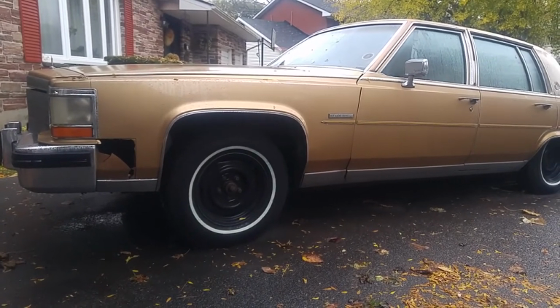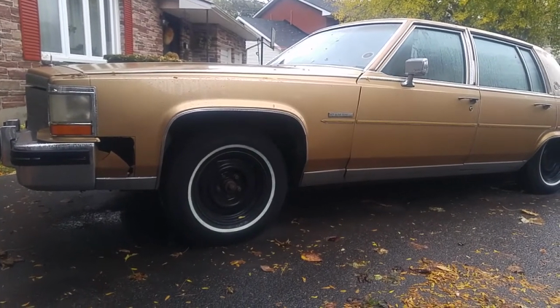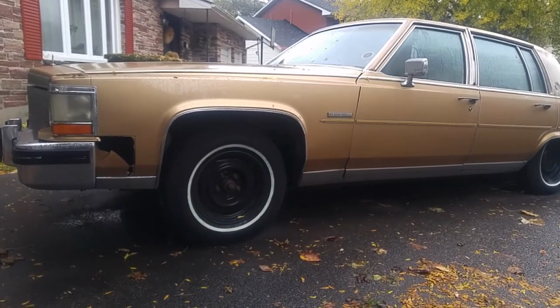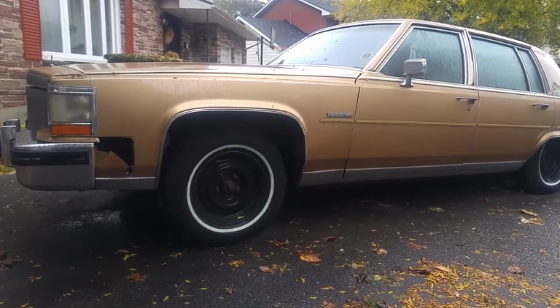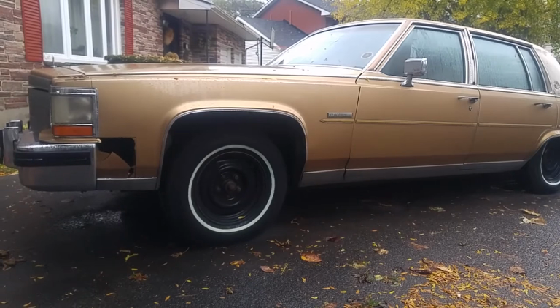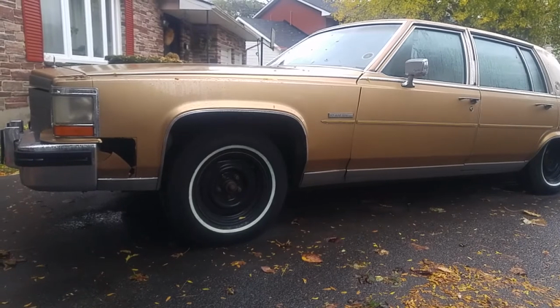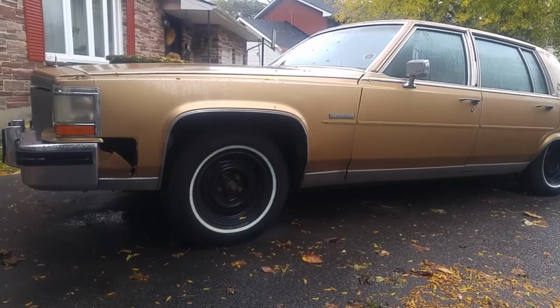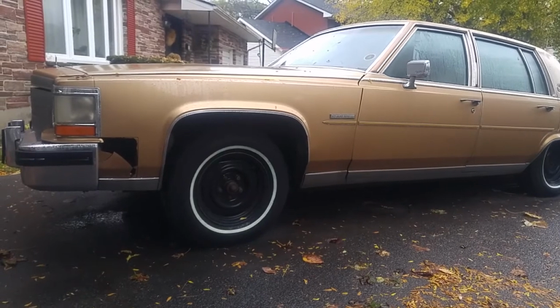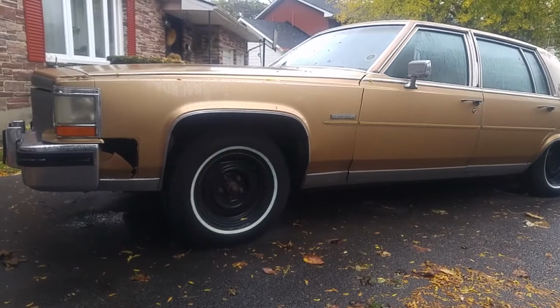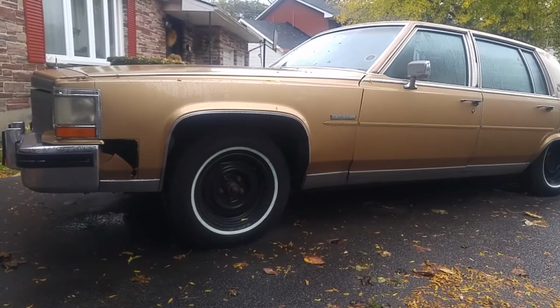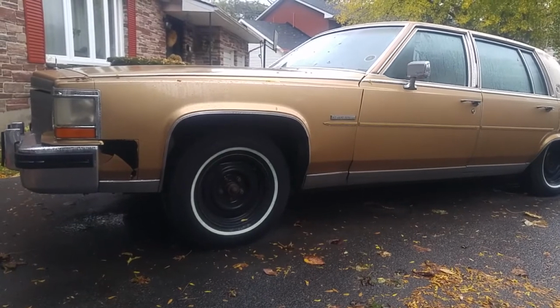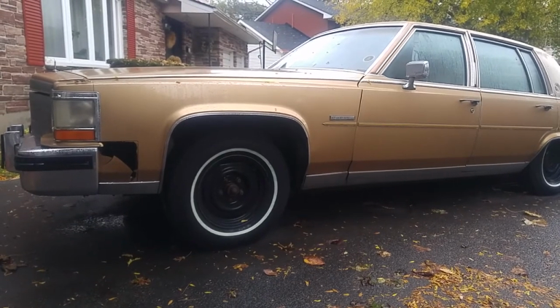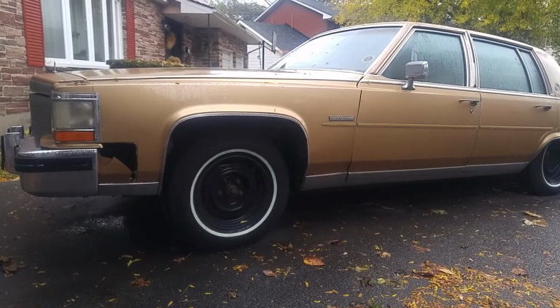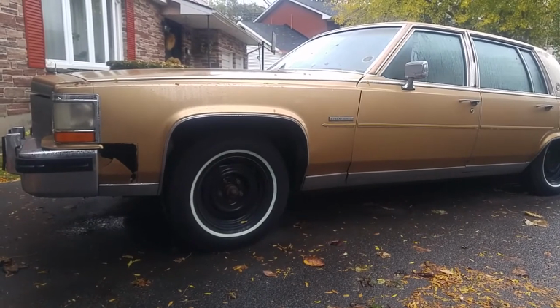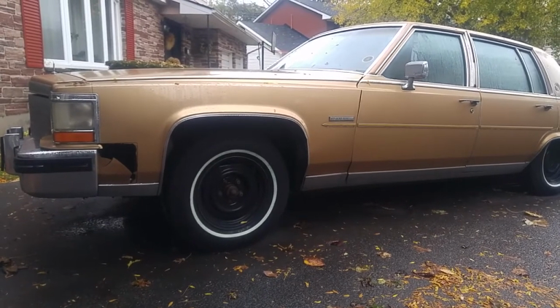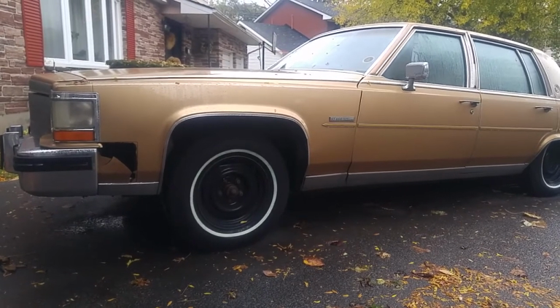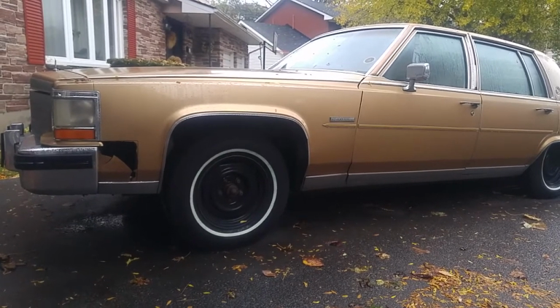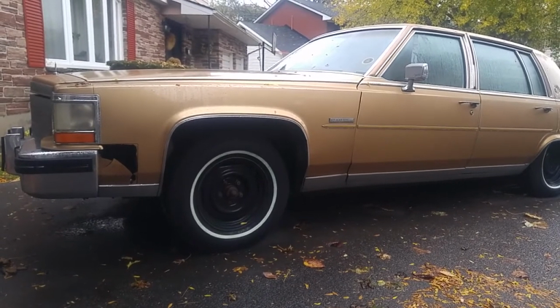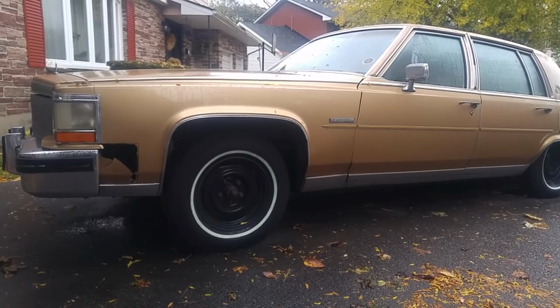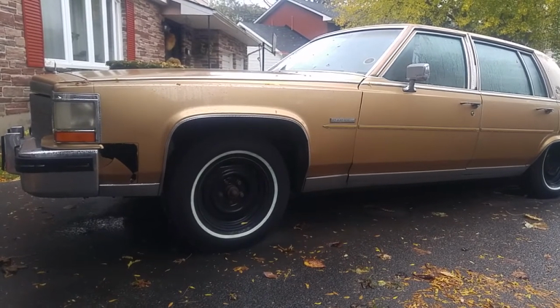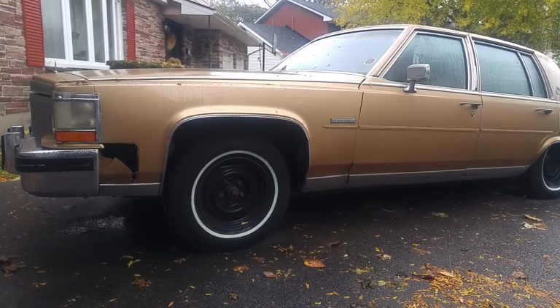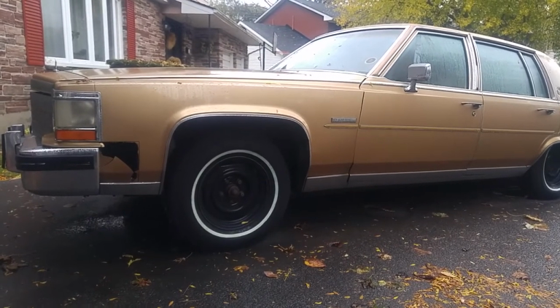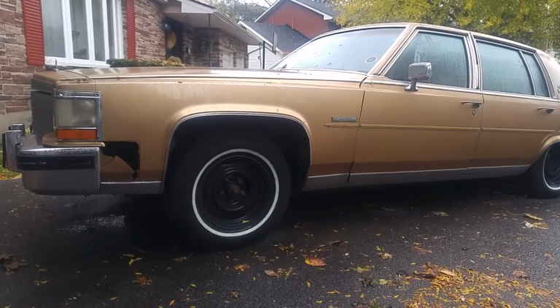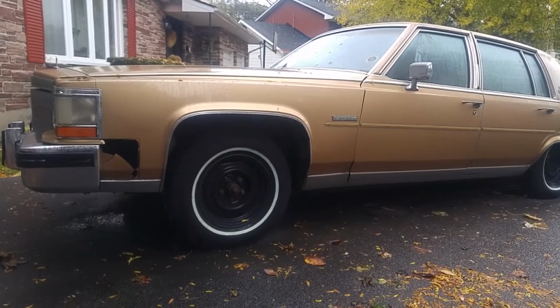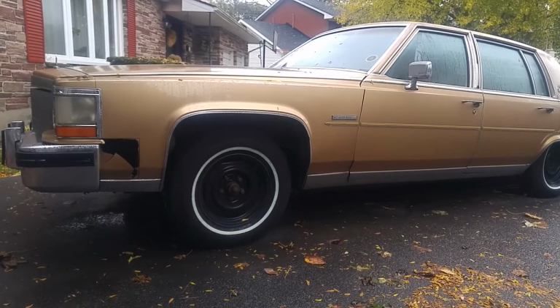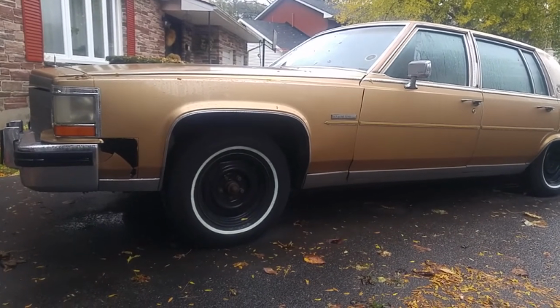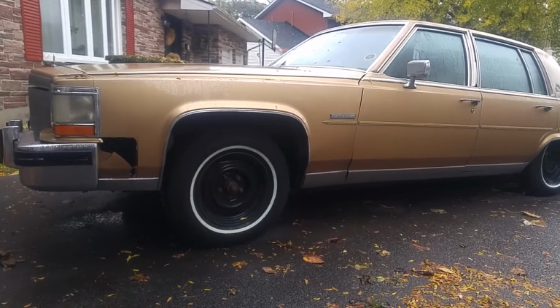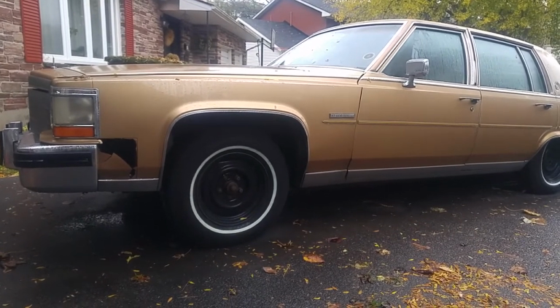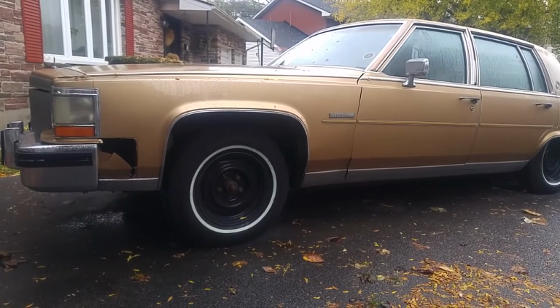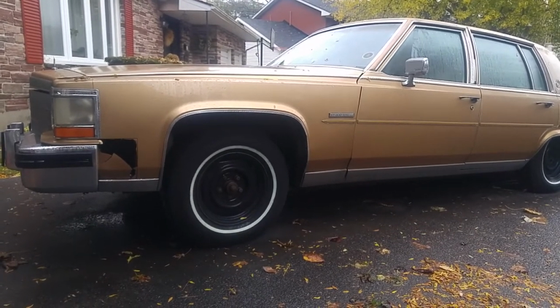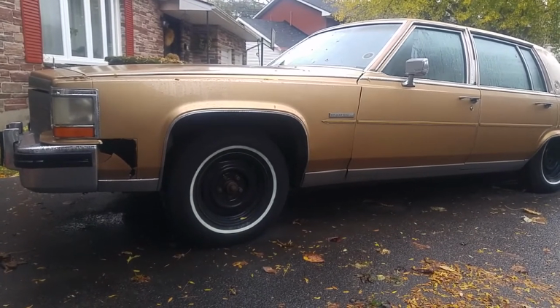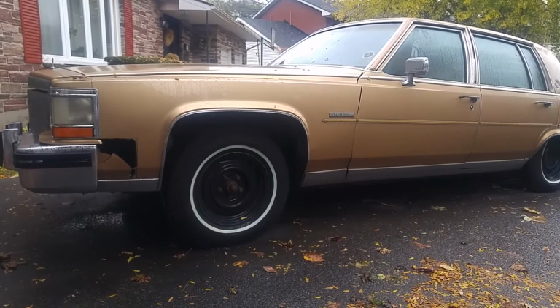It was a horrible experience, all because this two-and-a-half-ton Cadillac had a 249 cubic inch engine. To say it was dangerously unsafe was an understatement.